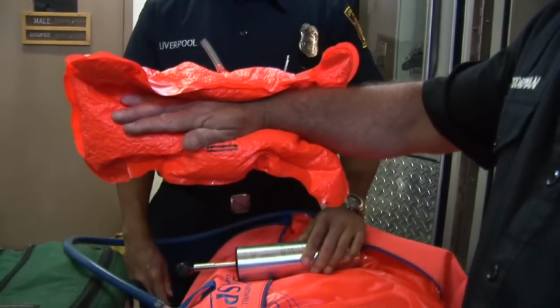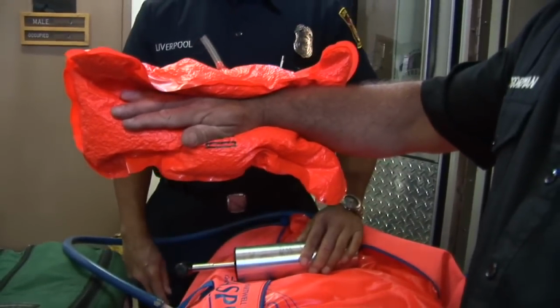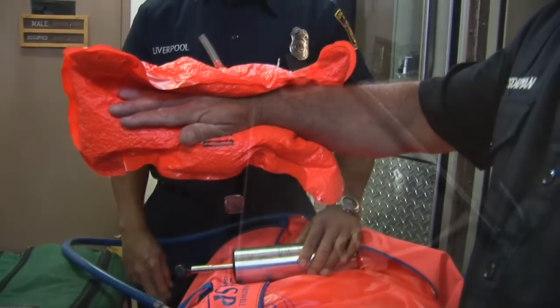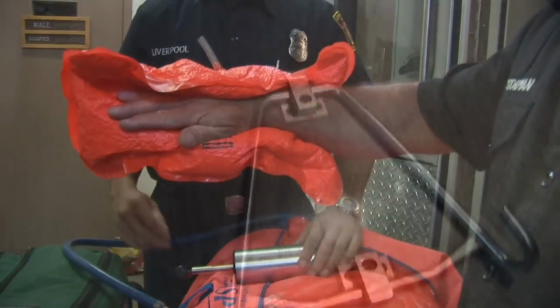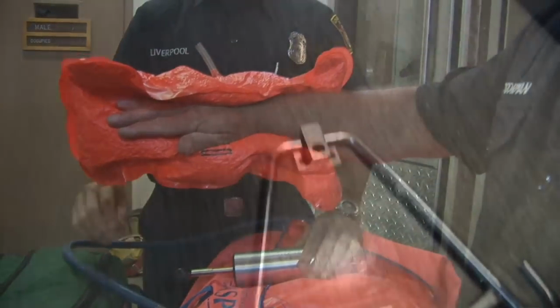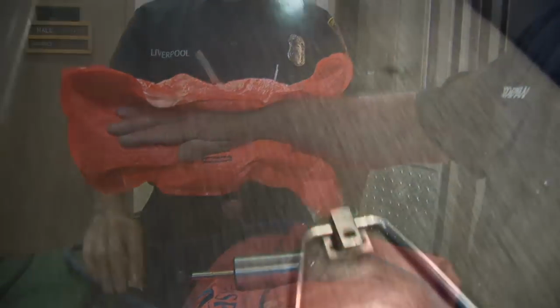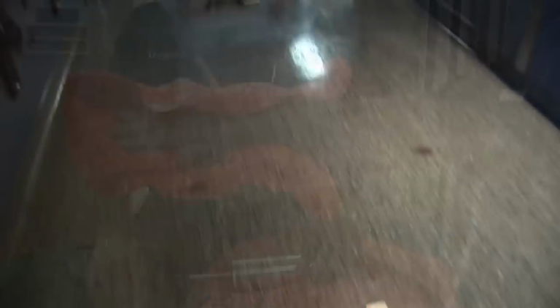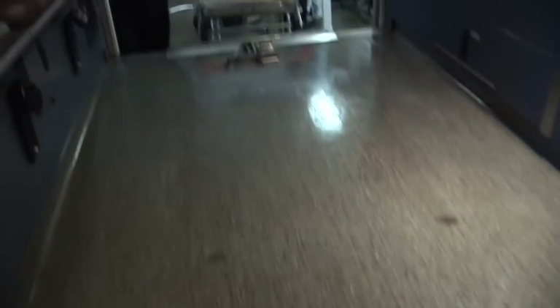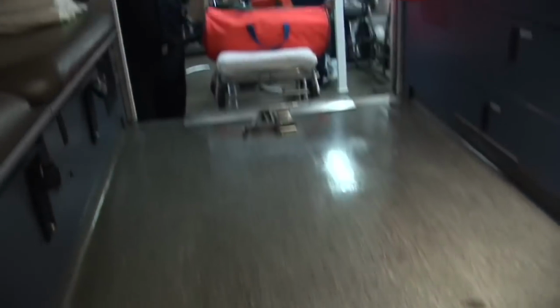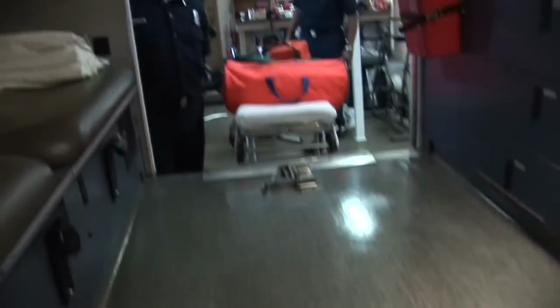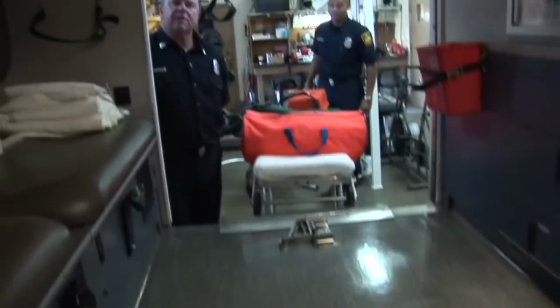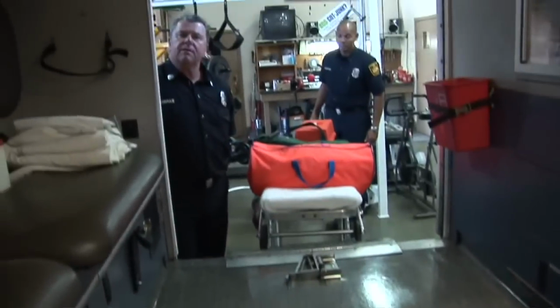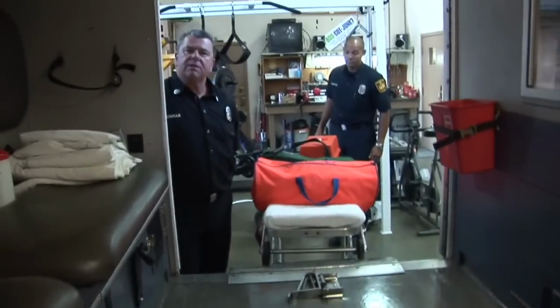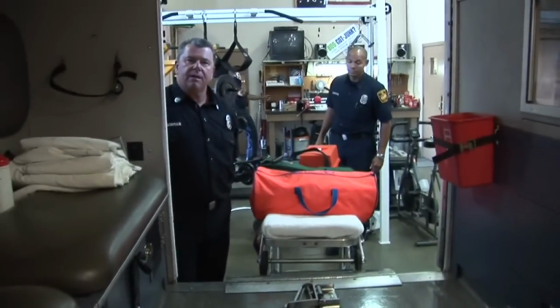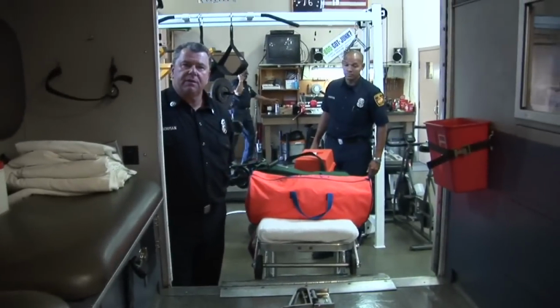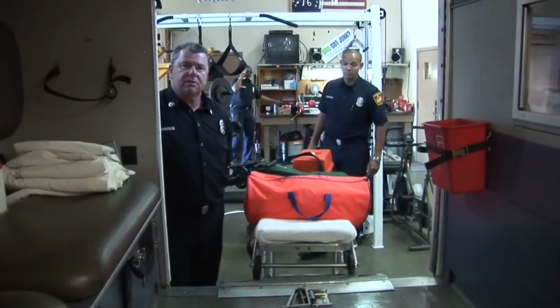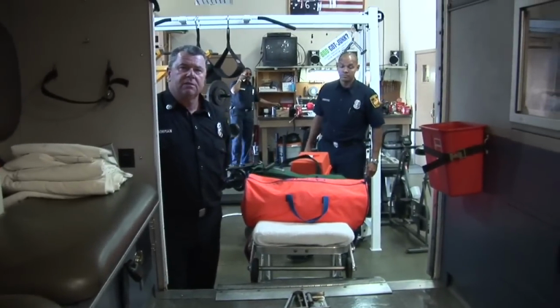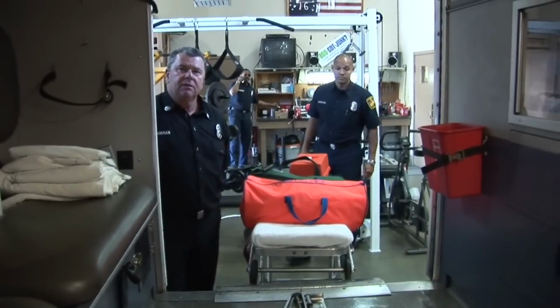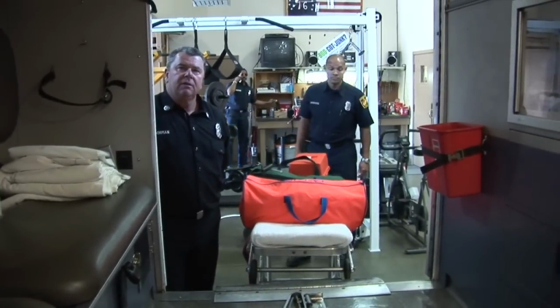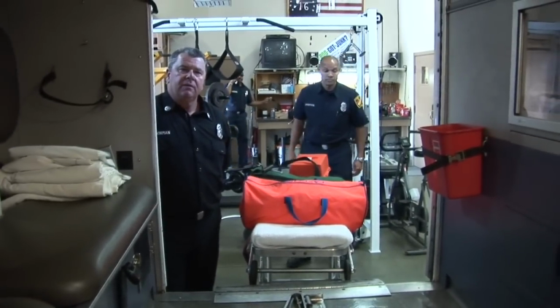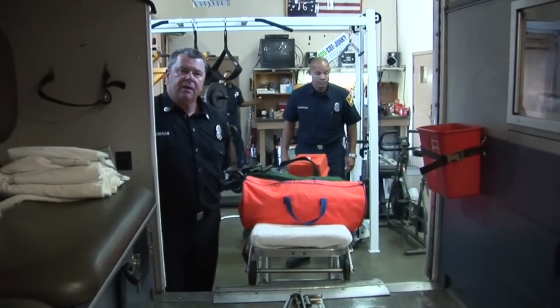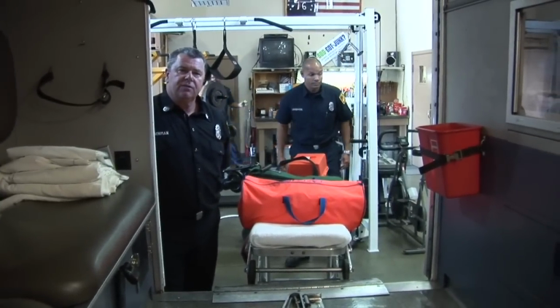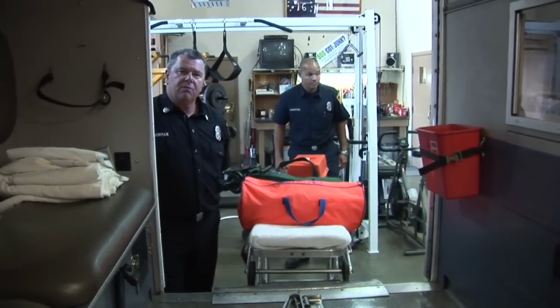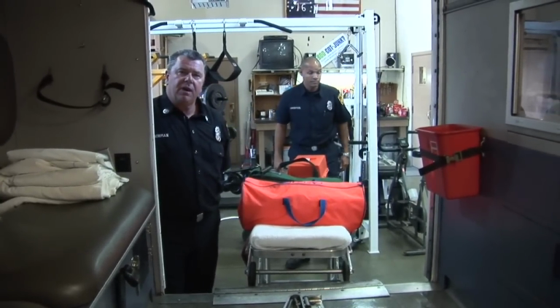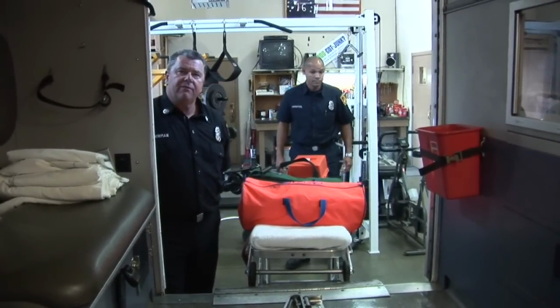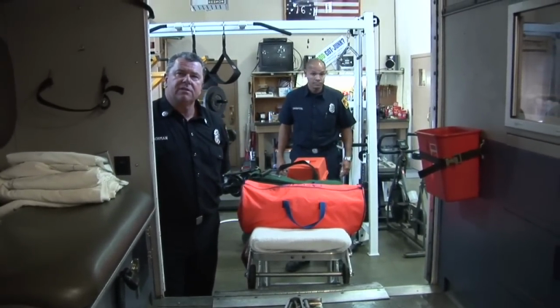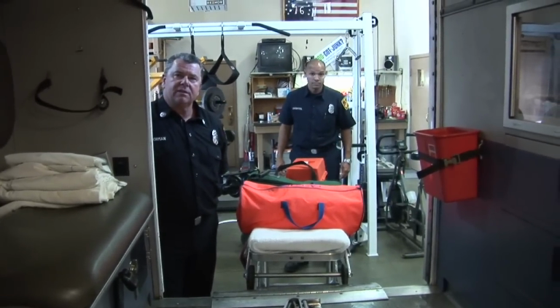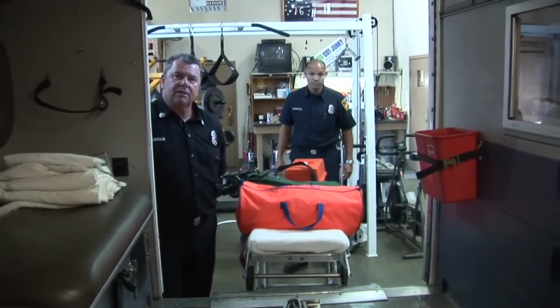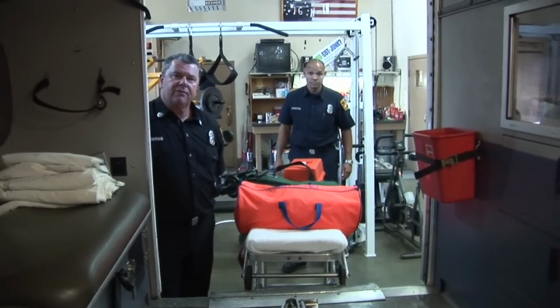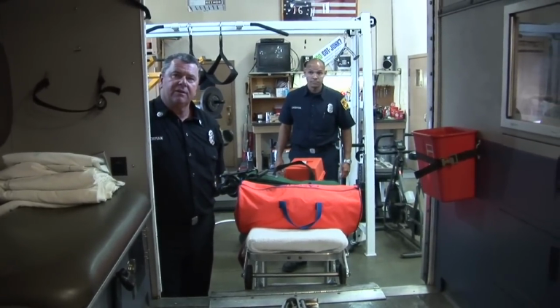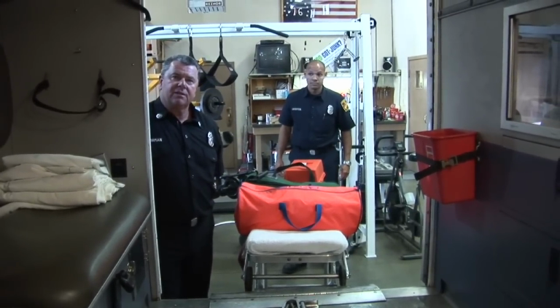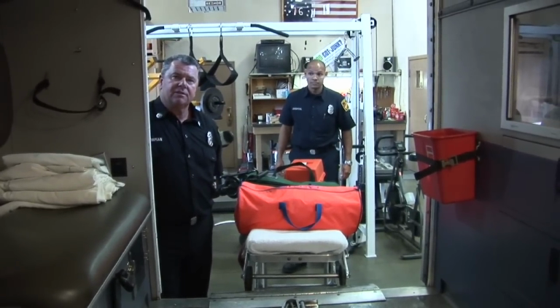And that's pretty much what we carry in the basic EMT ambulance. Thanks for coming by and visiting us at the fire station.